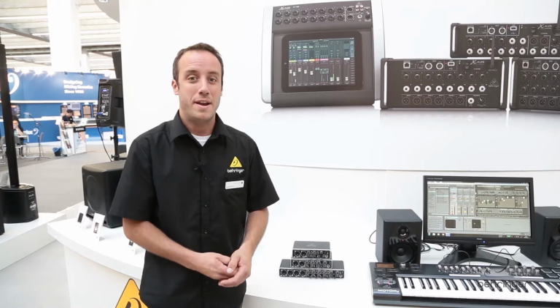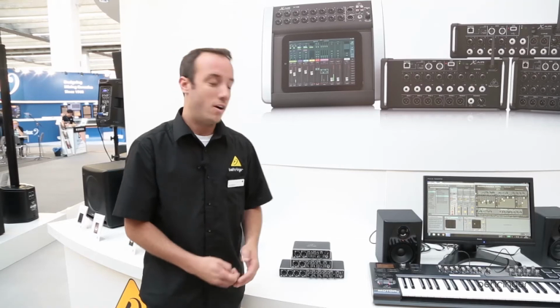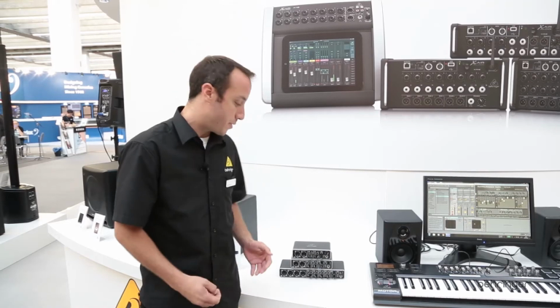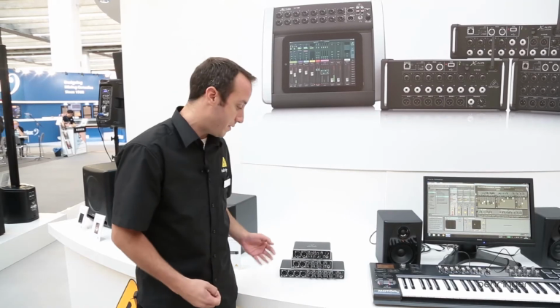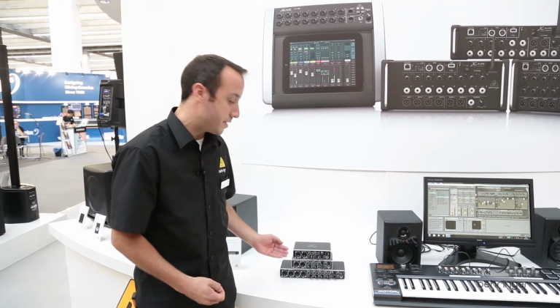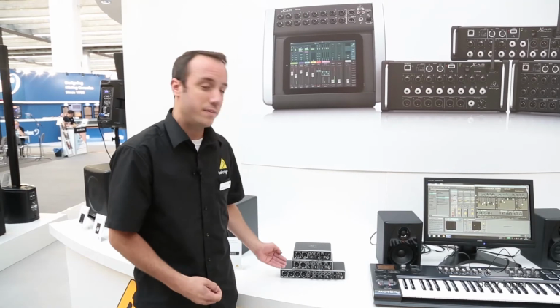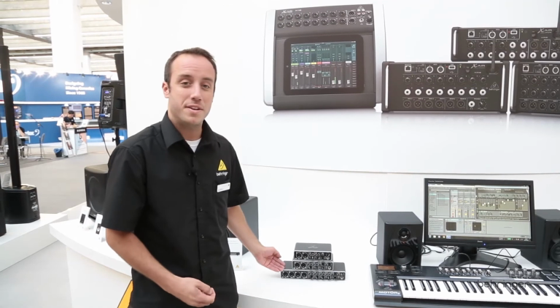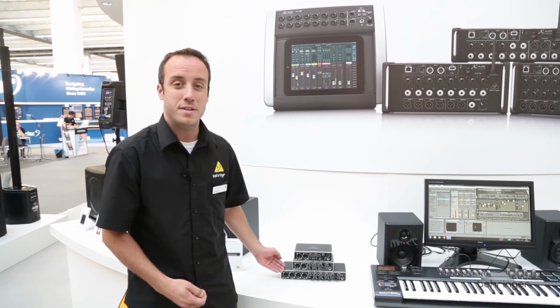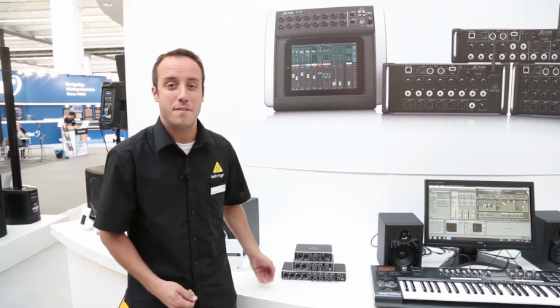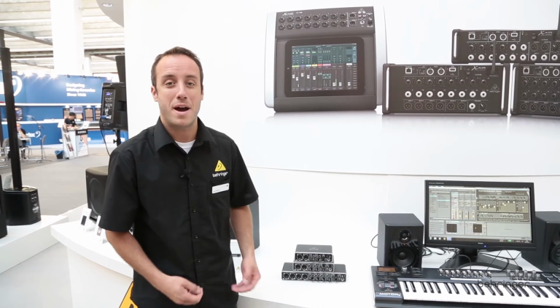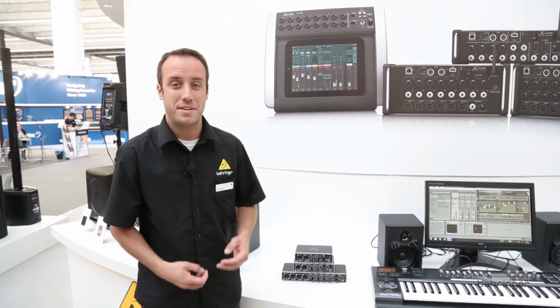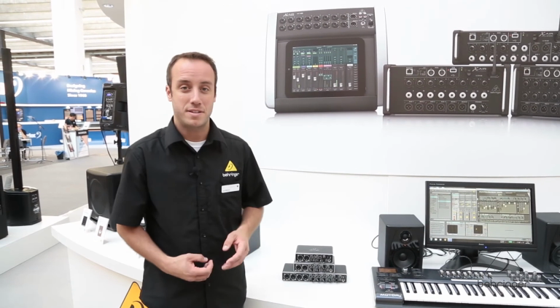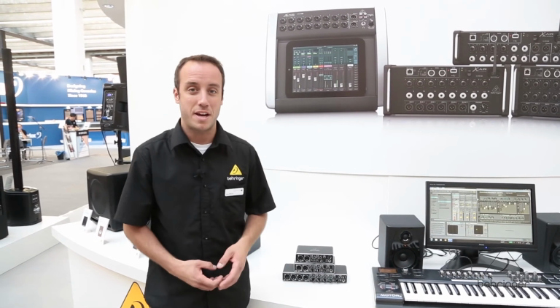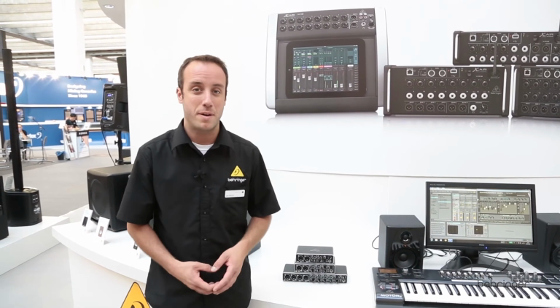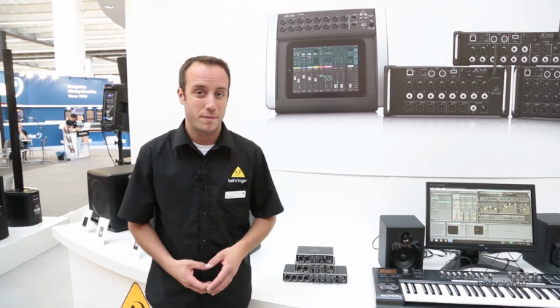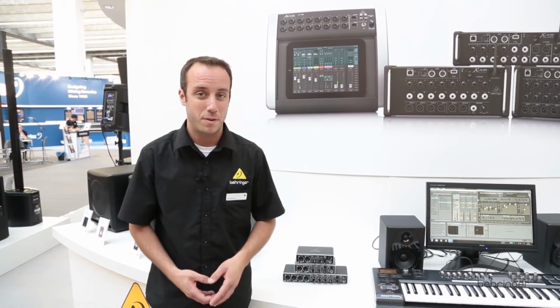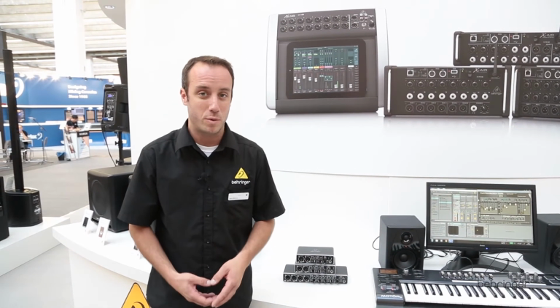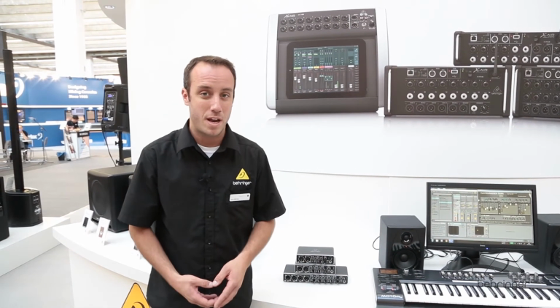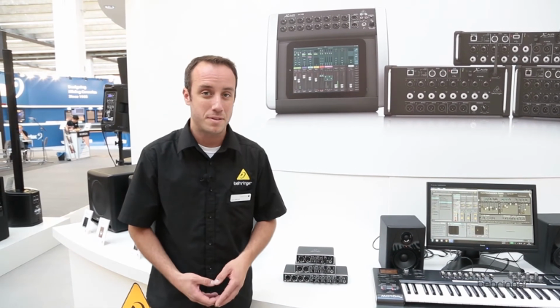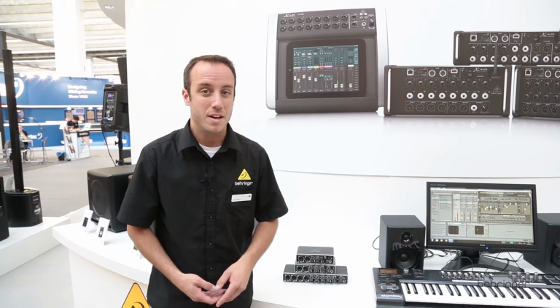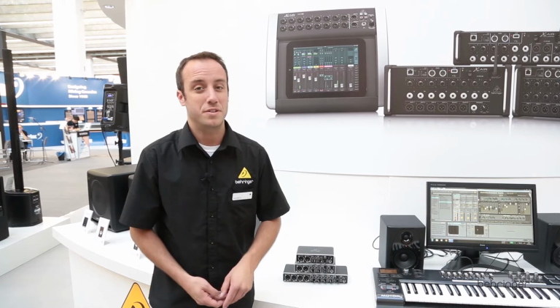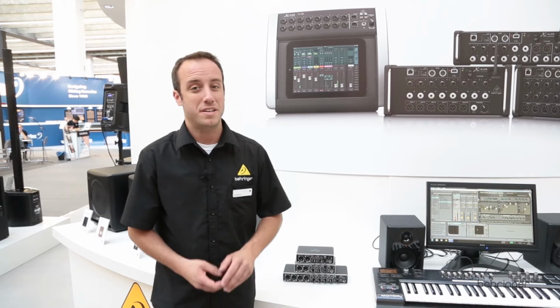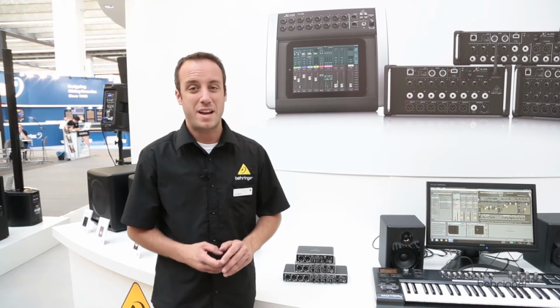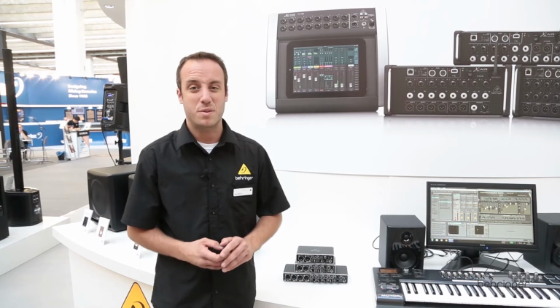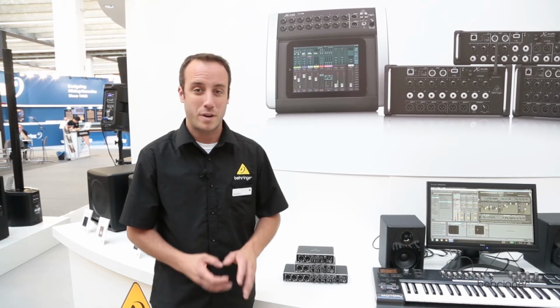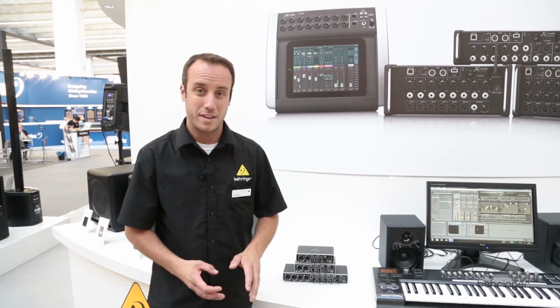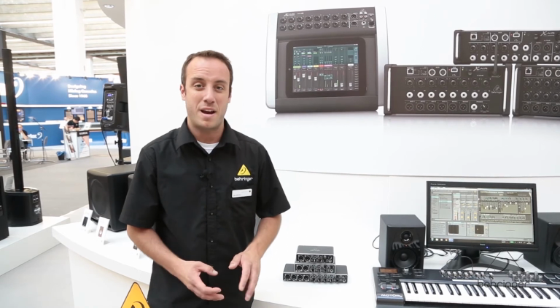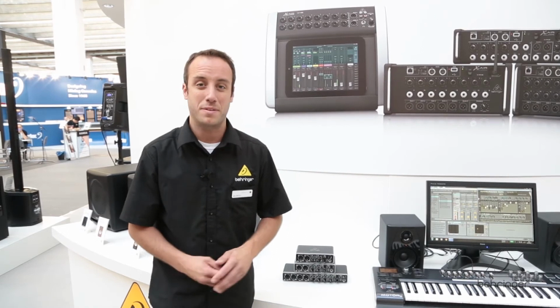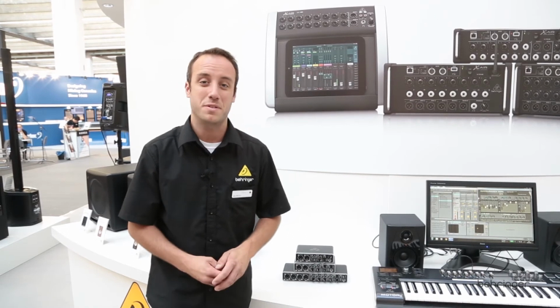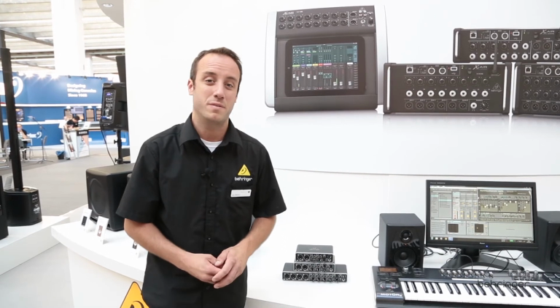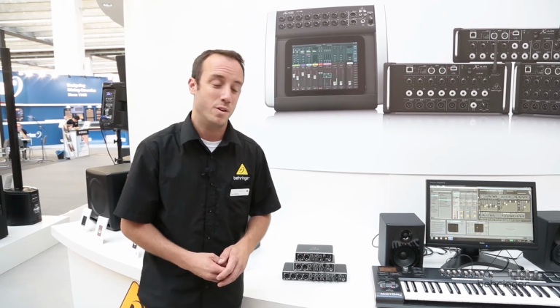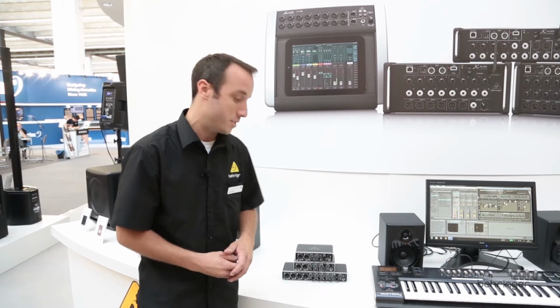Now all three of these interfaces have Midas design microphone preamps, so they're going to sound great combined with those converters.